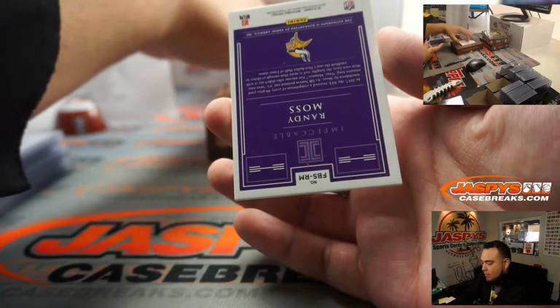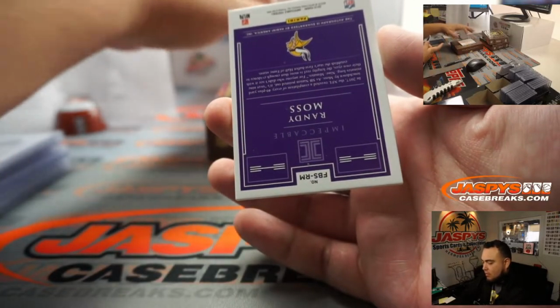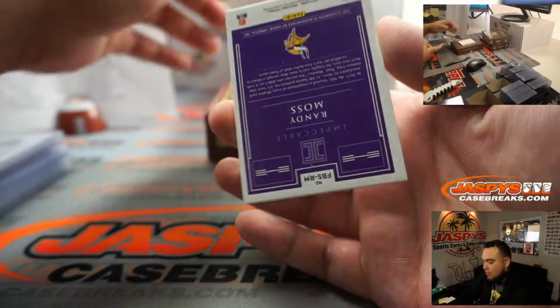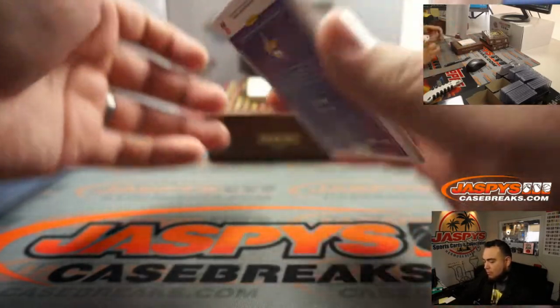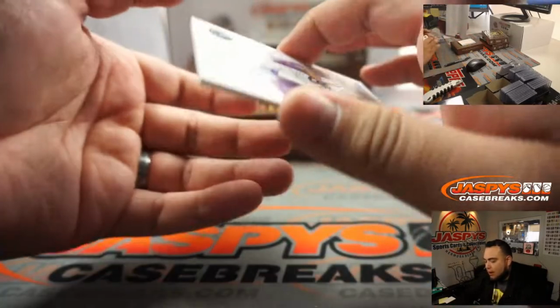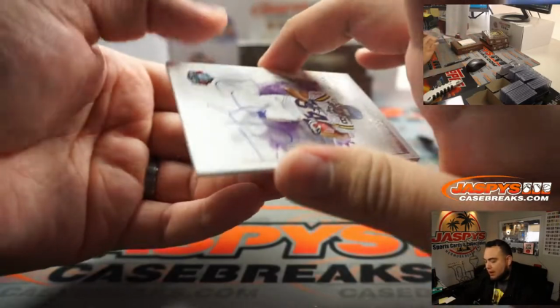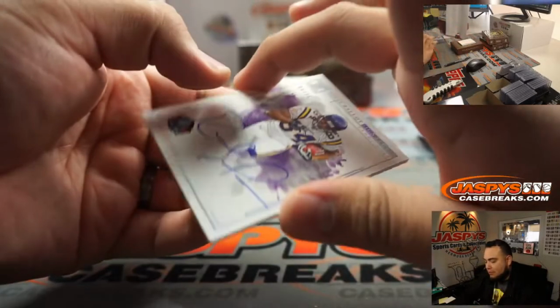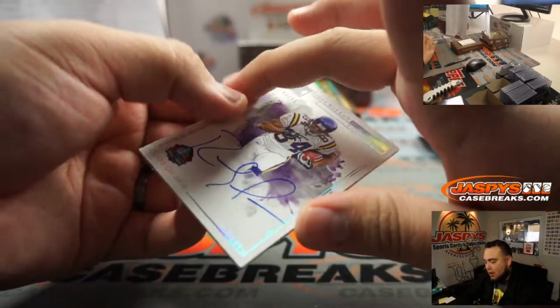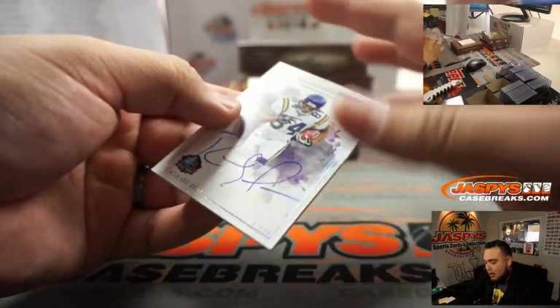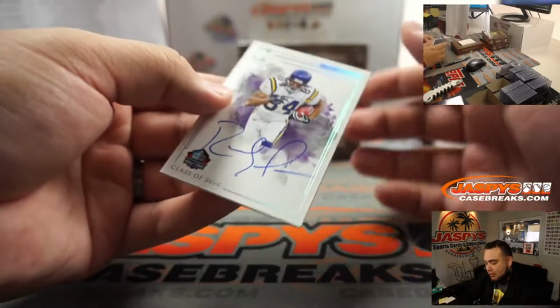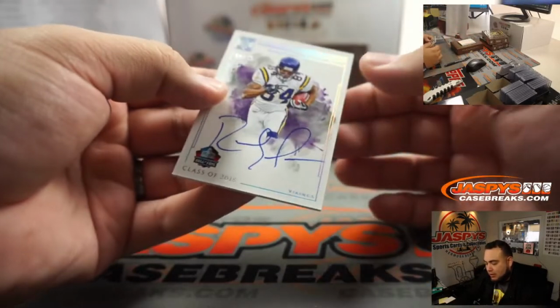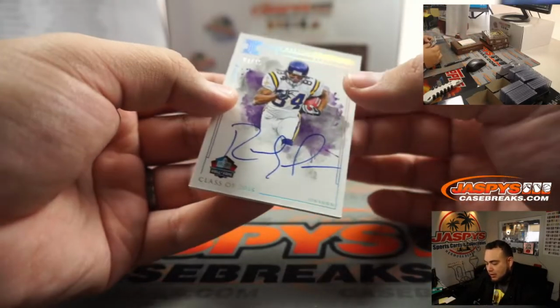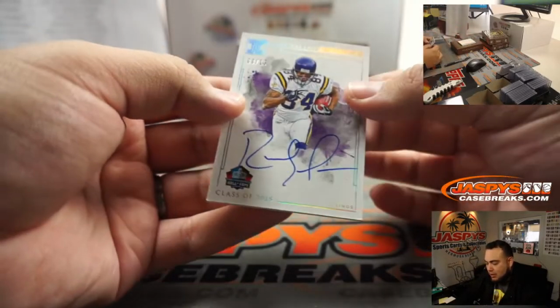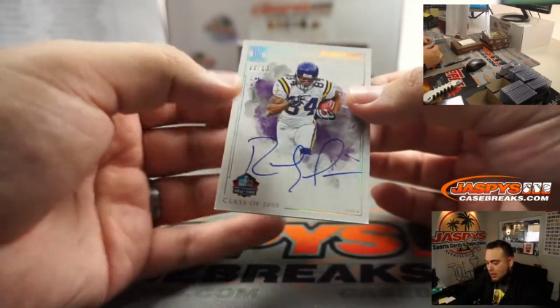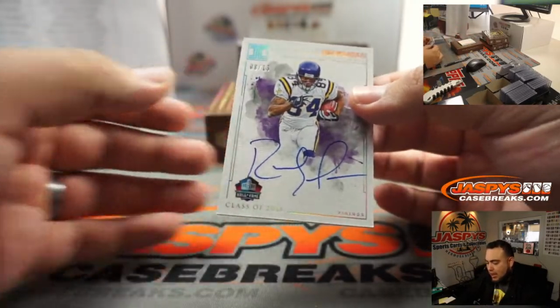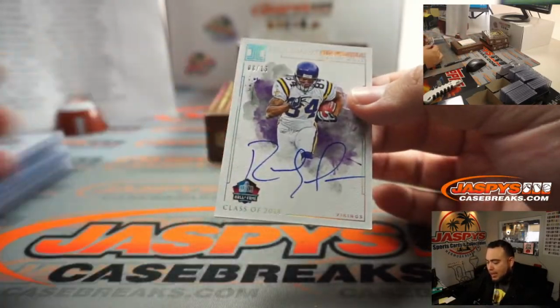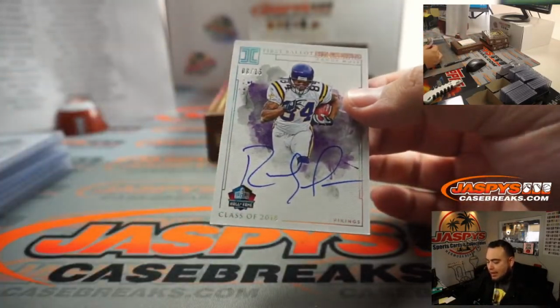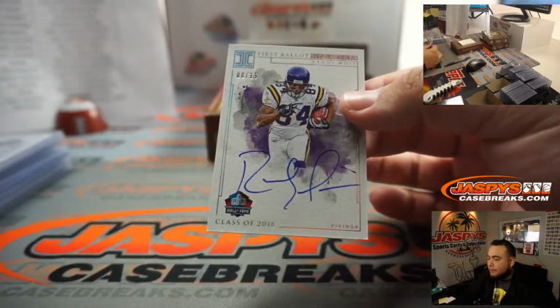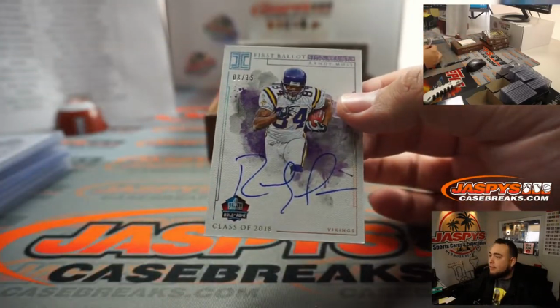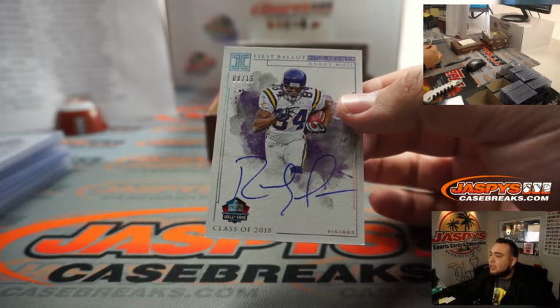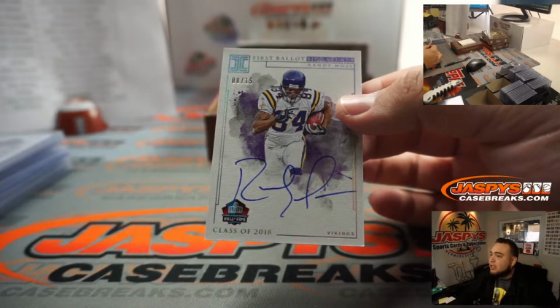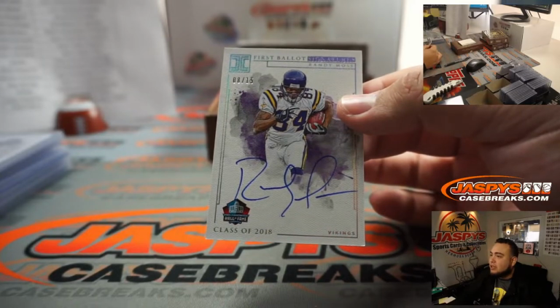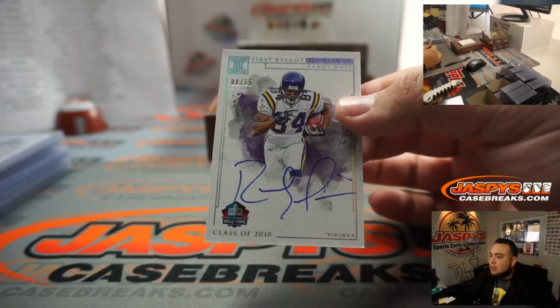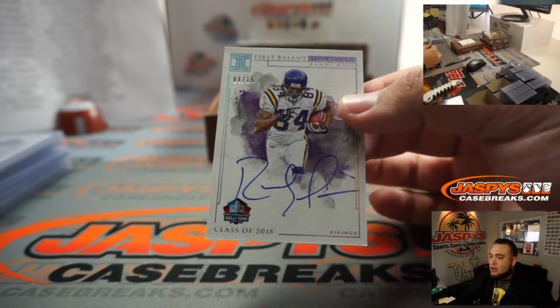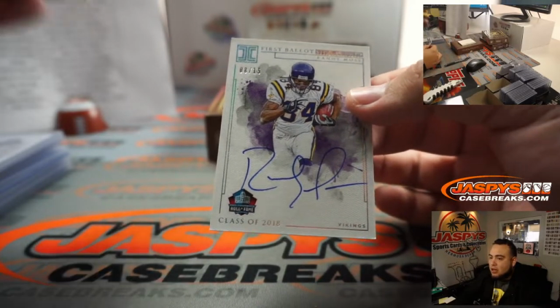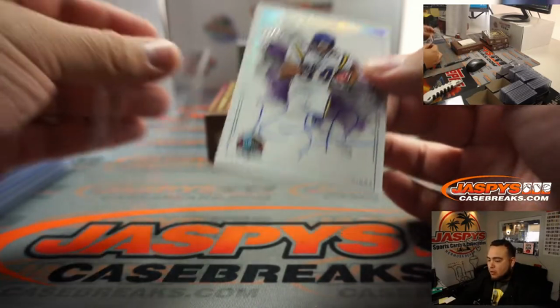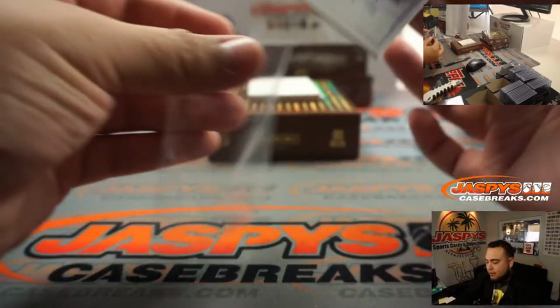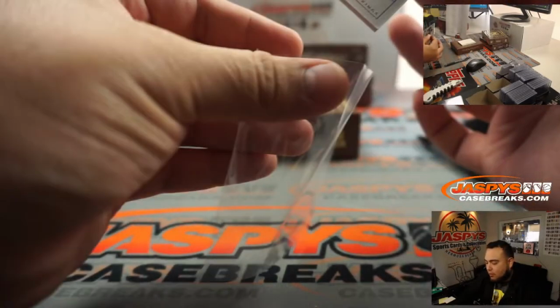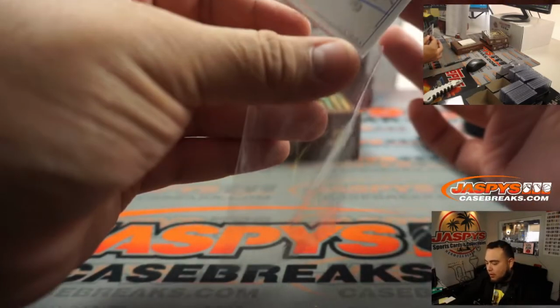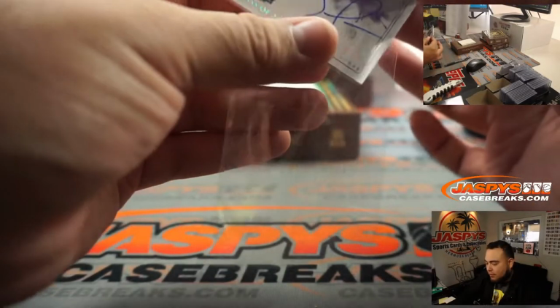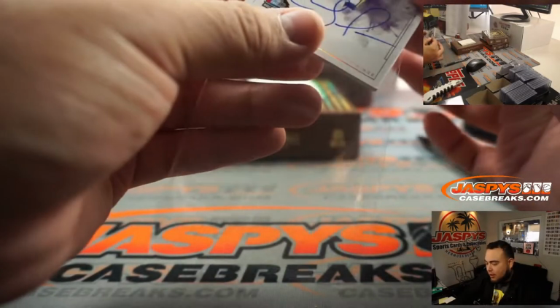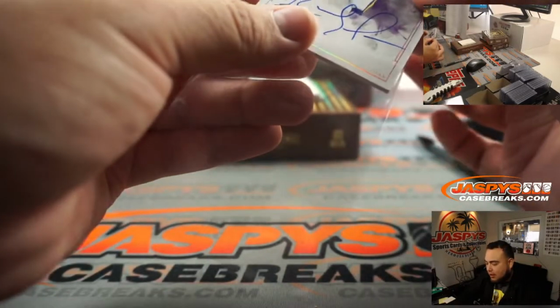Randy Moss, 8 out of 15 — another one for the Vikings.